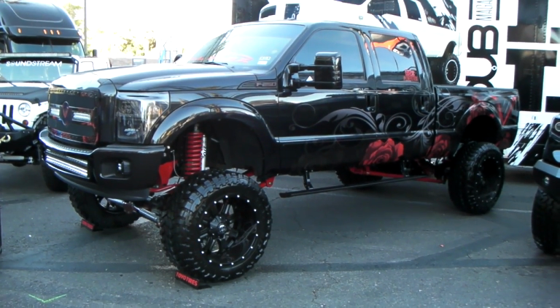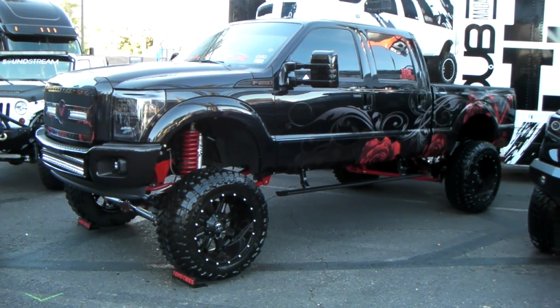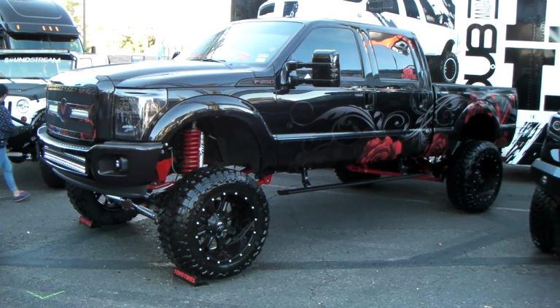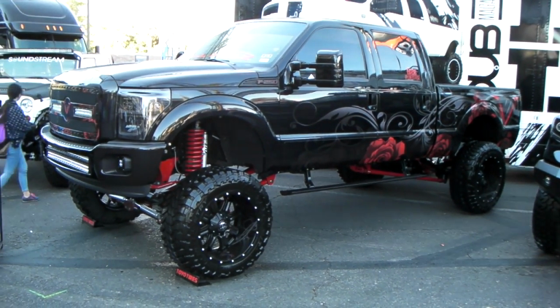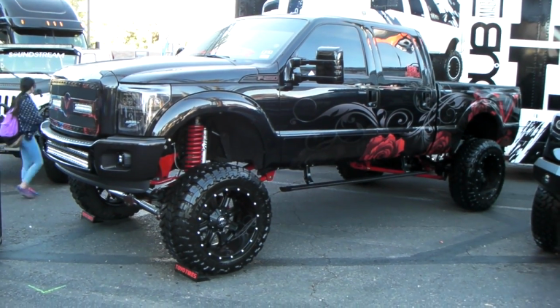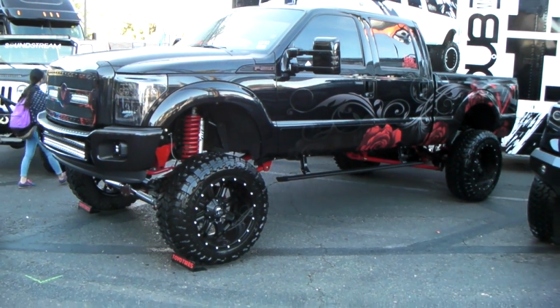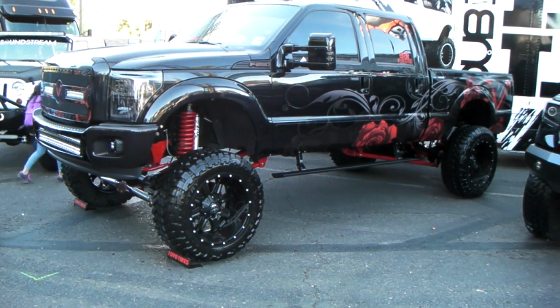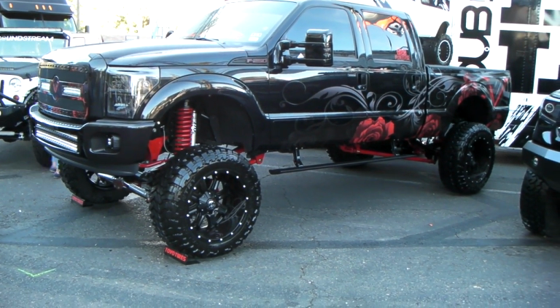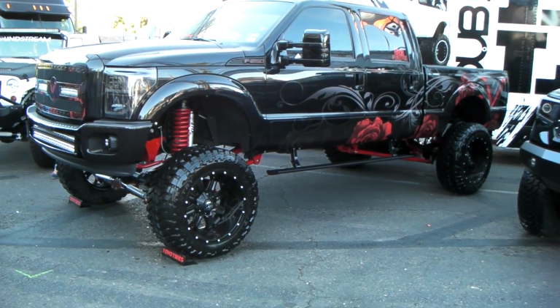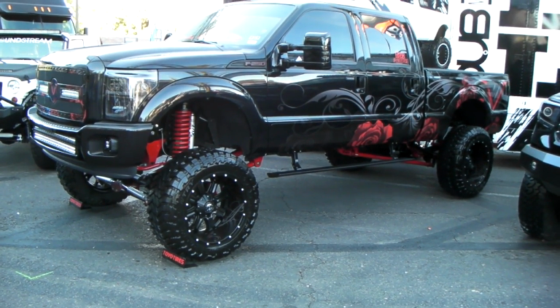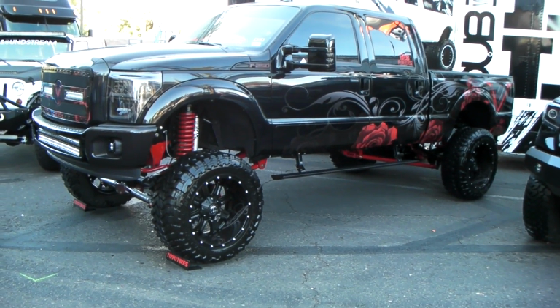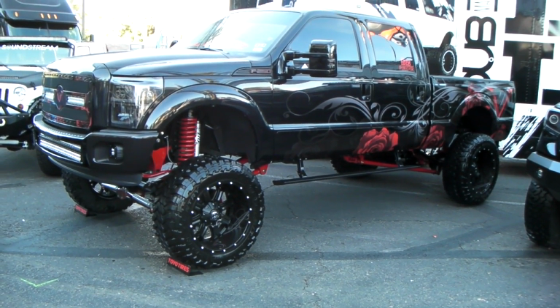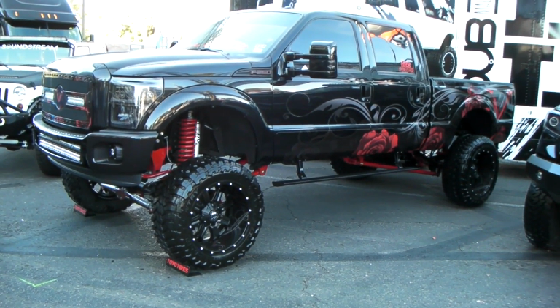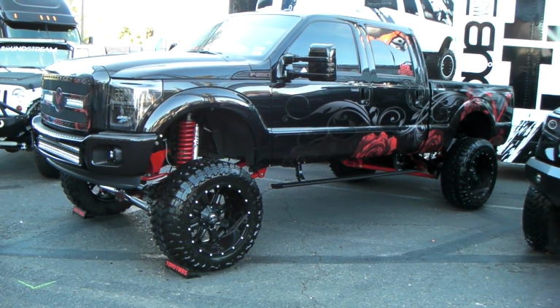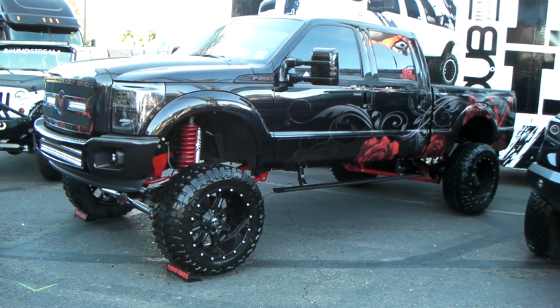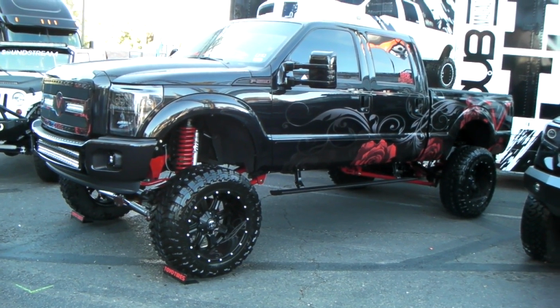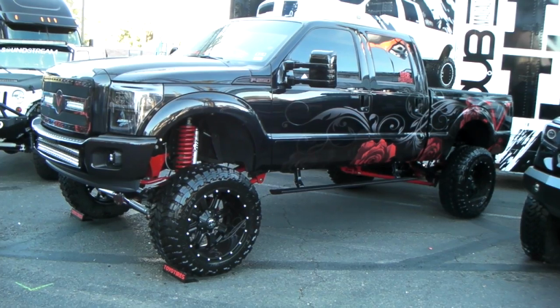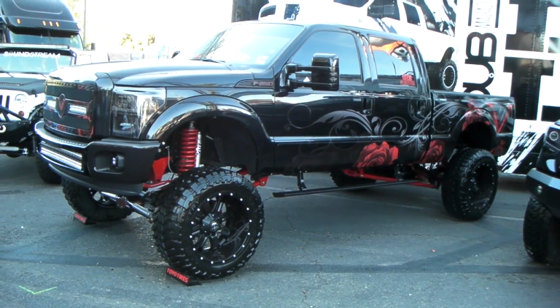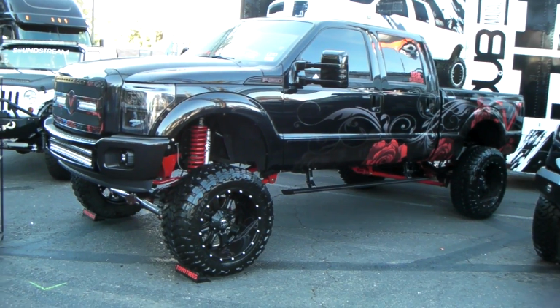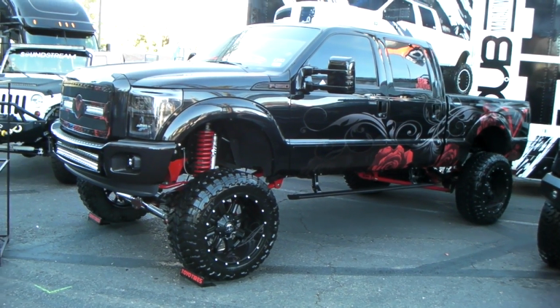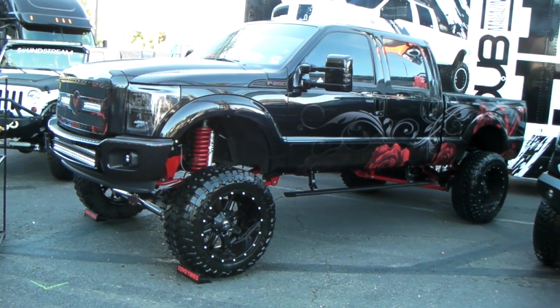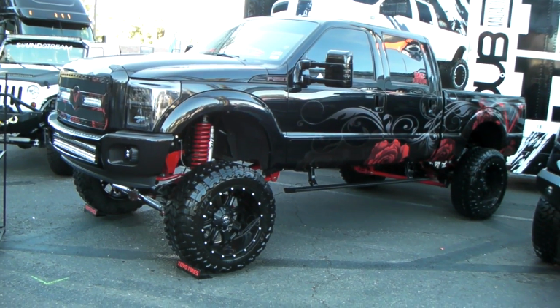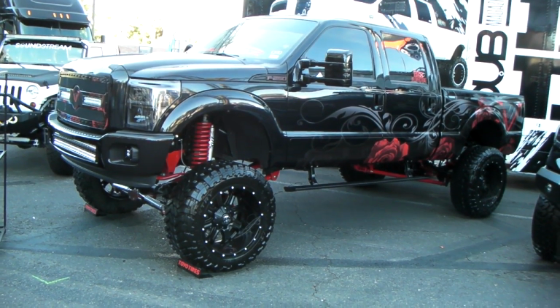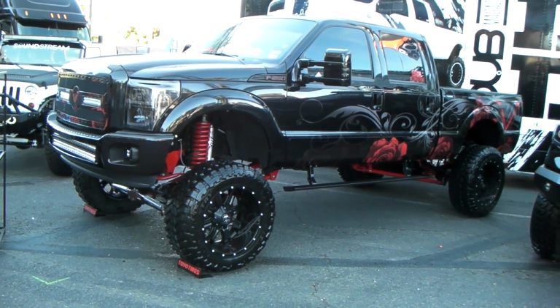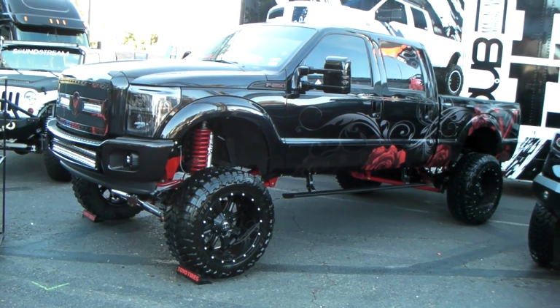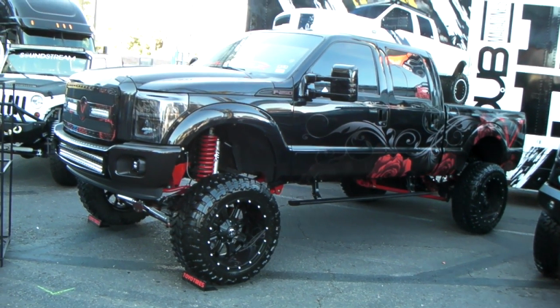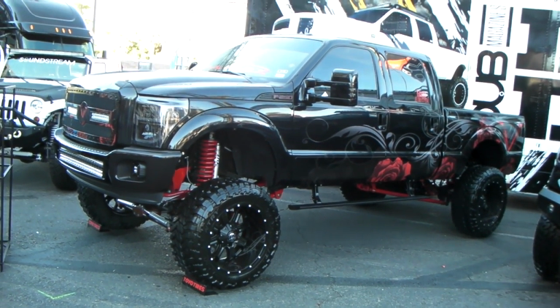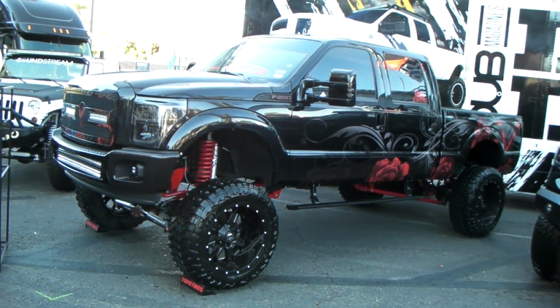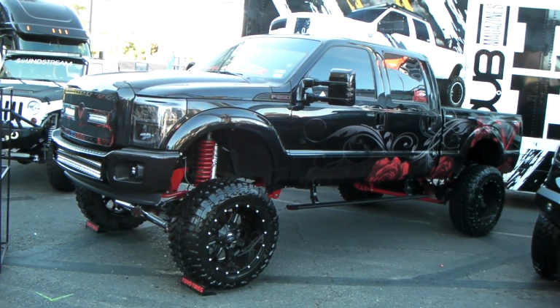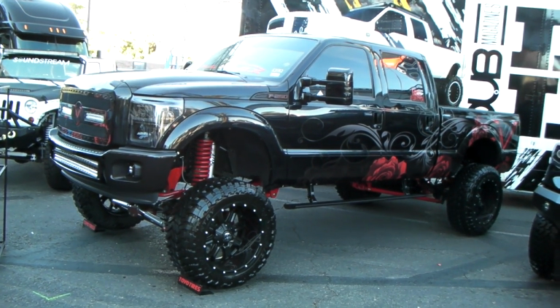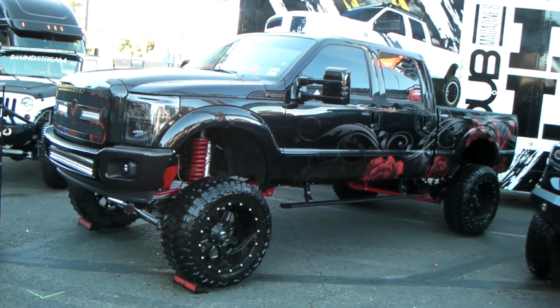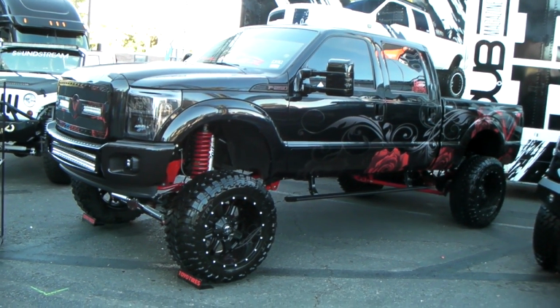It's your boy KB from Dublin Tires TV at DublinTires.com, looking at a nice beautiful Ford F-250.